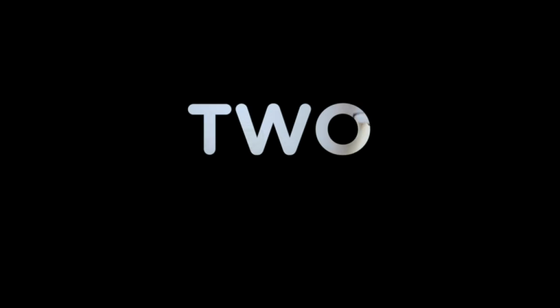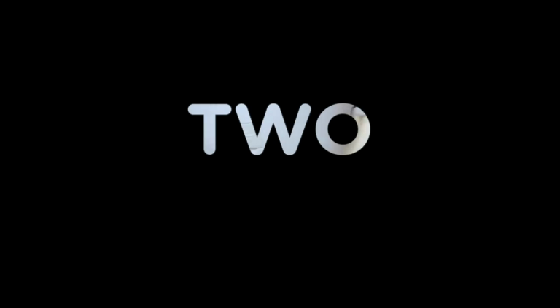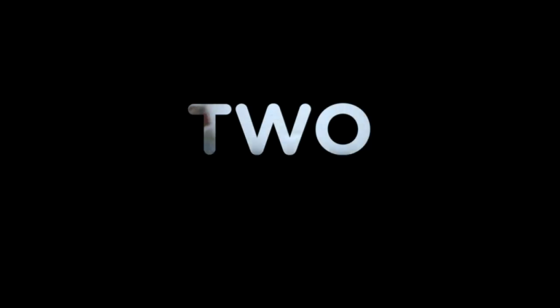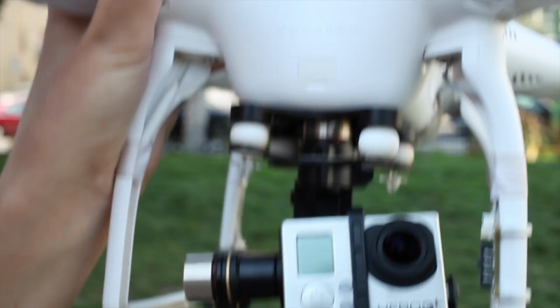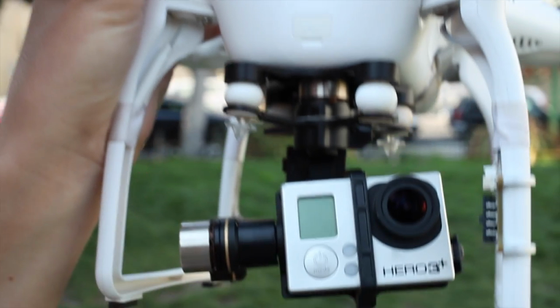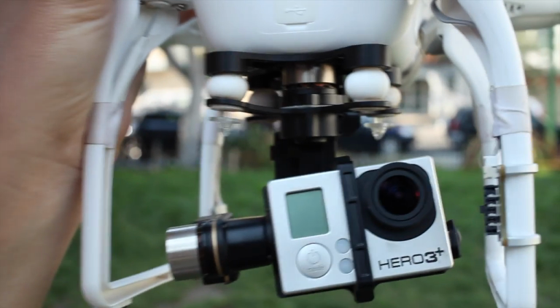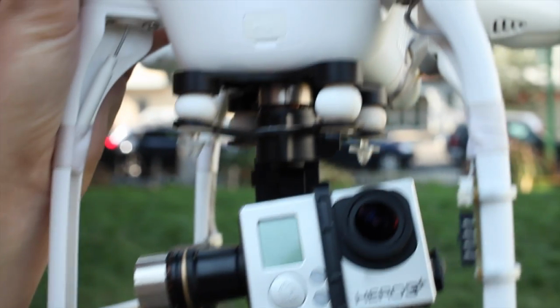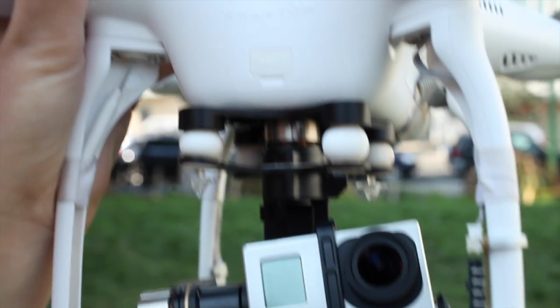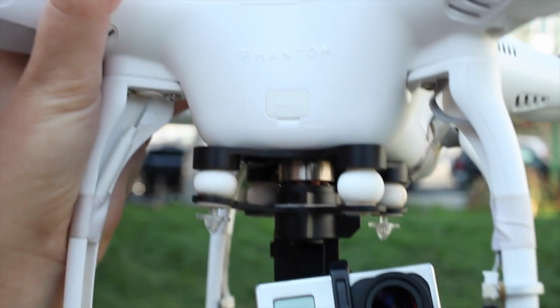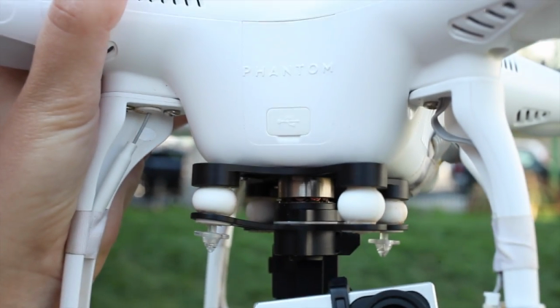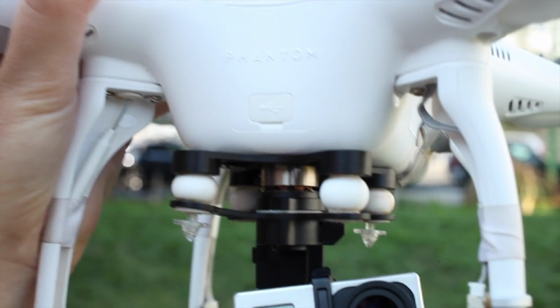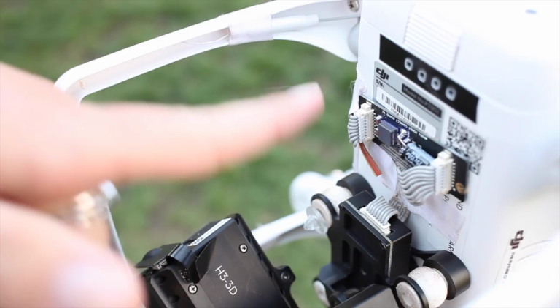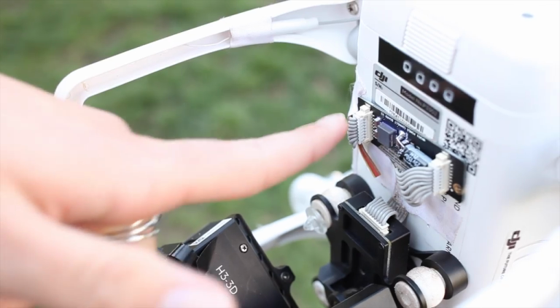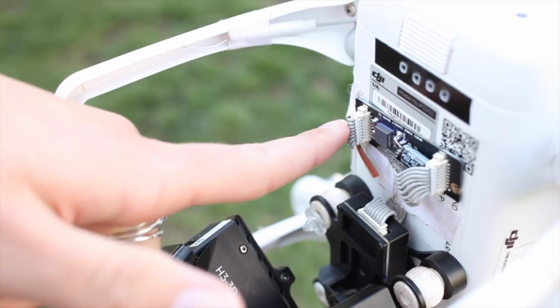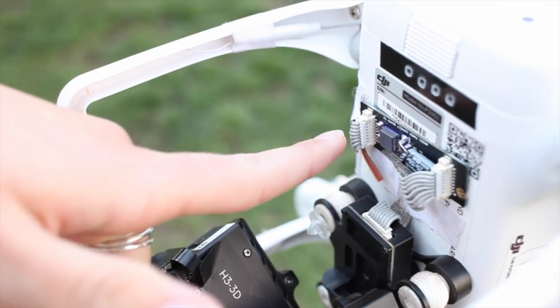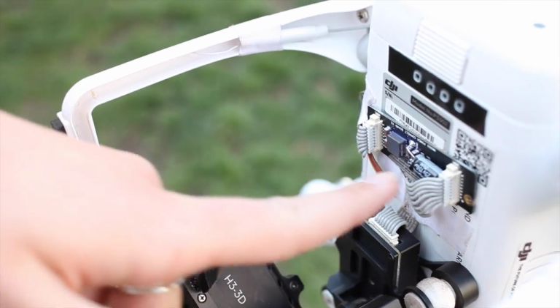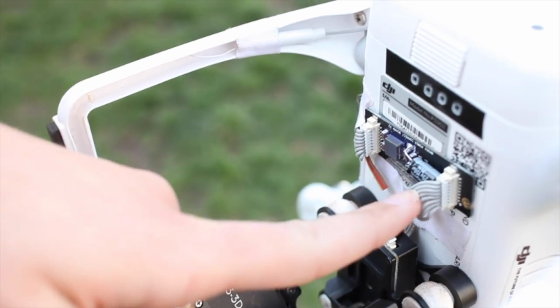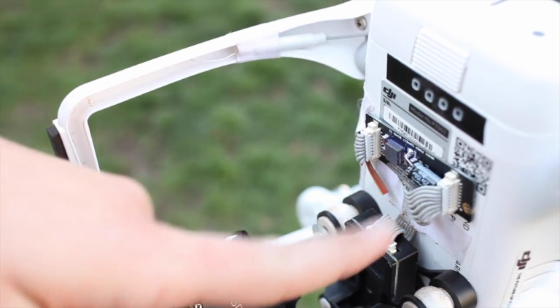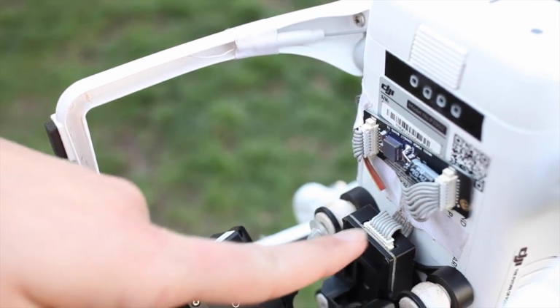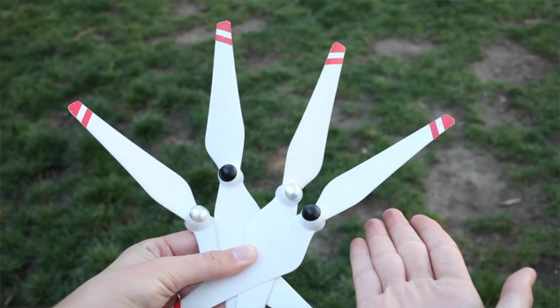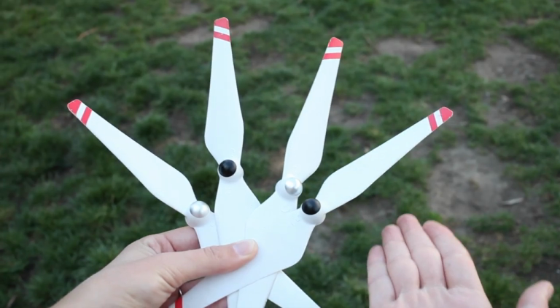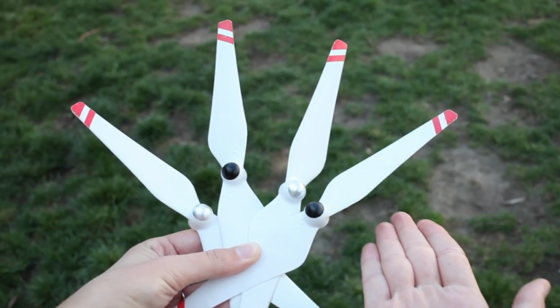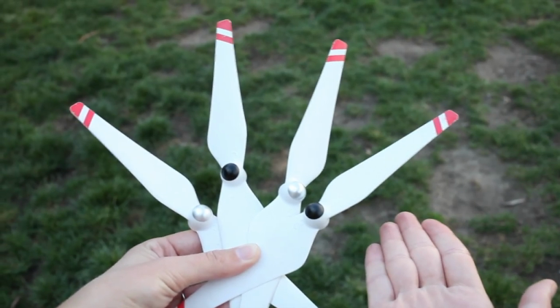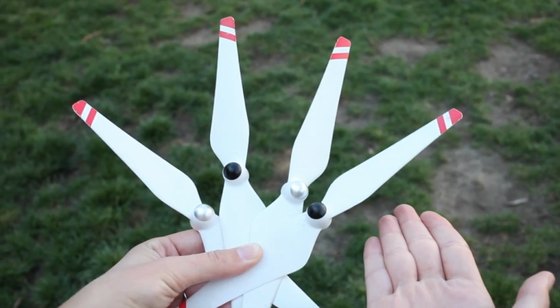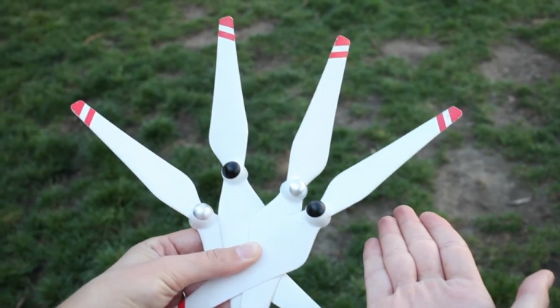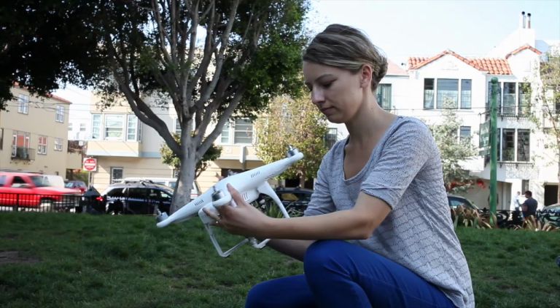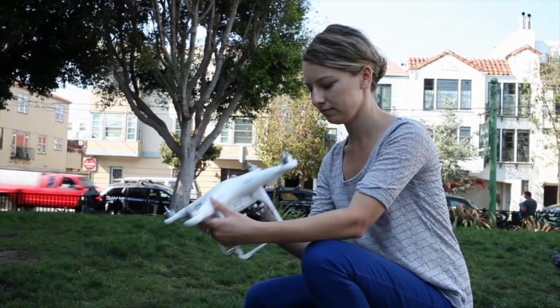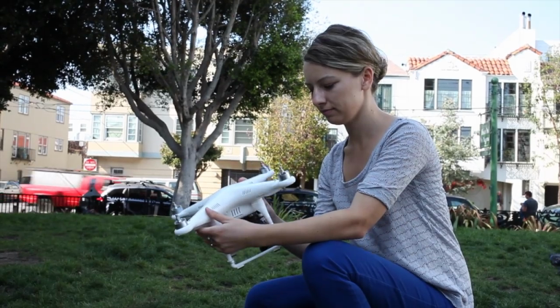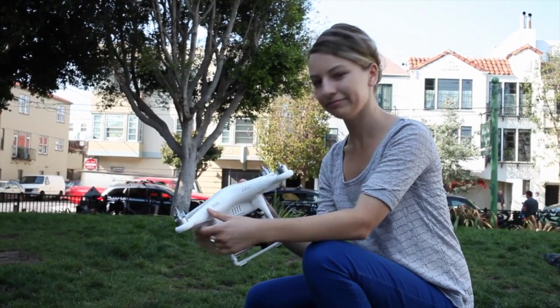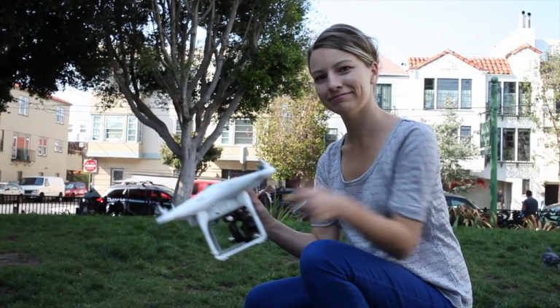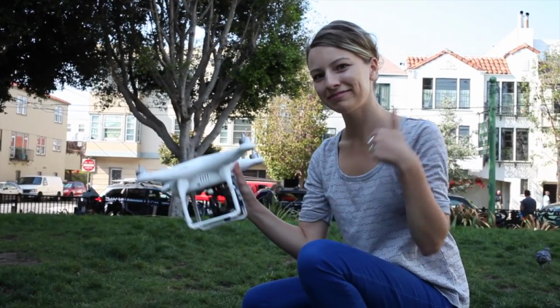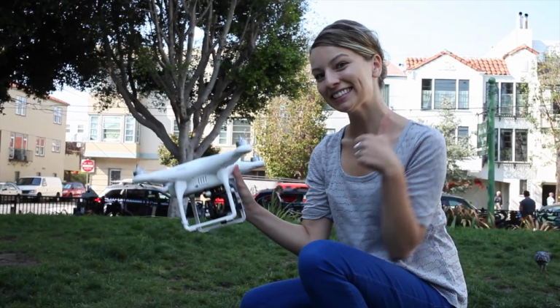Step 2: Check your drone, gimbal, and camera for anything loose or out of place. Look for tears, chips, or cracks.